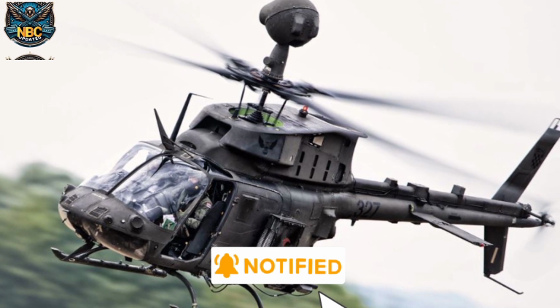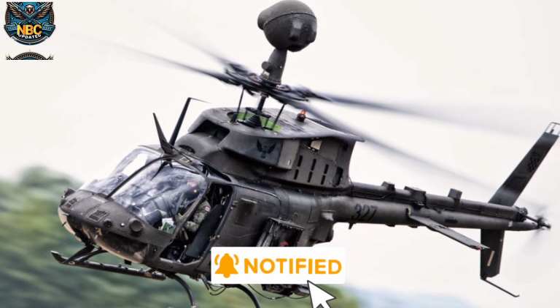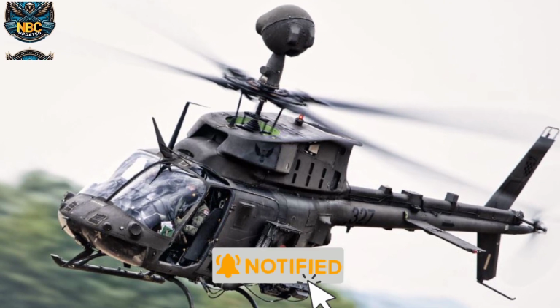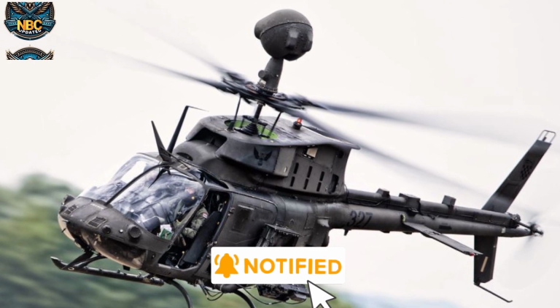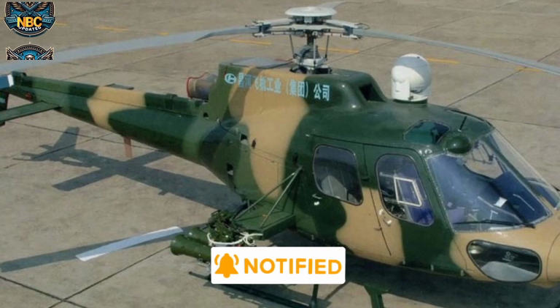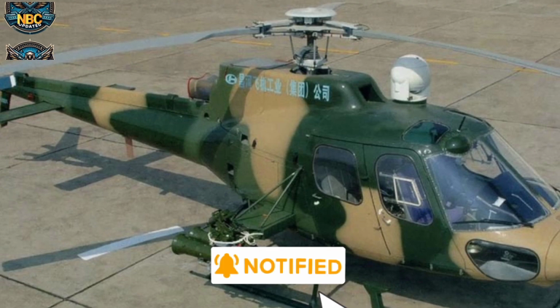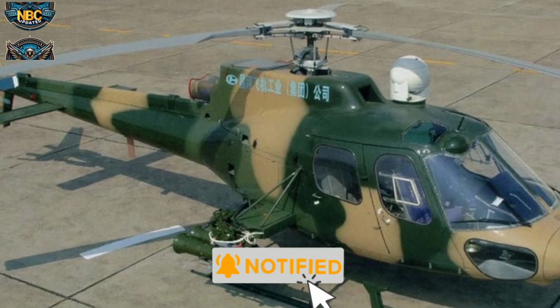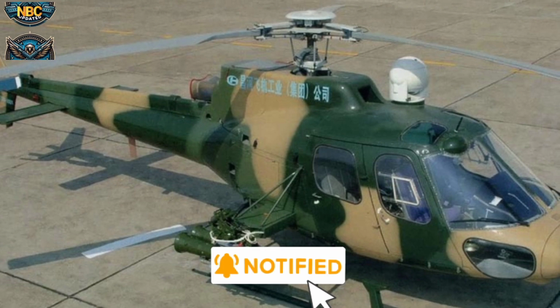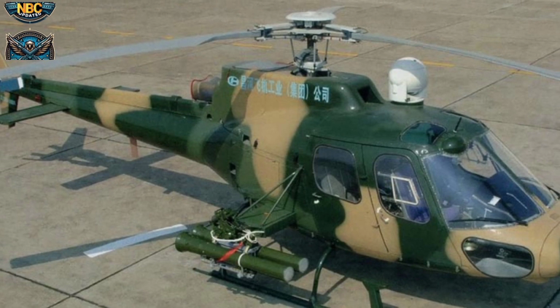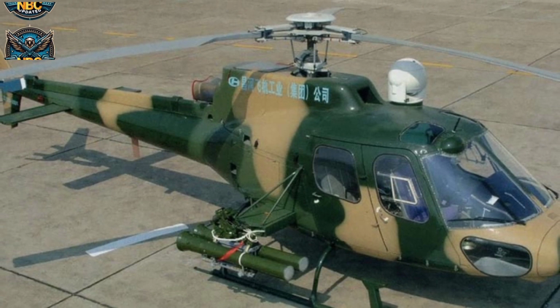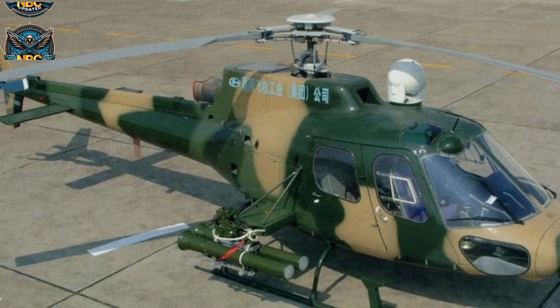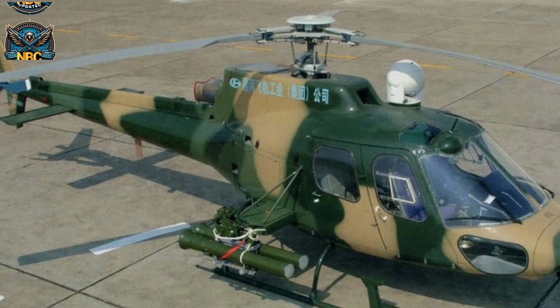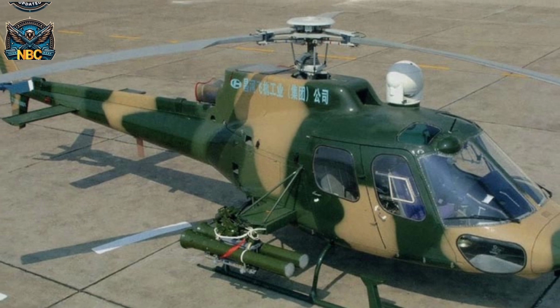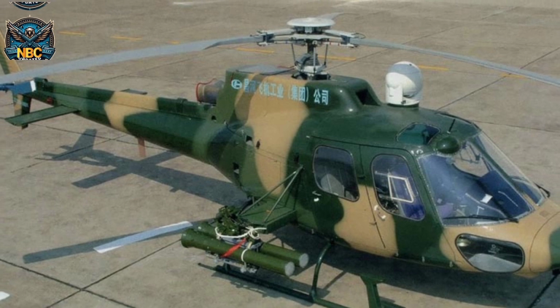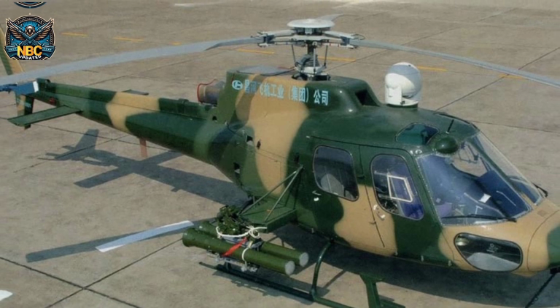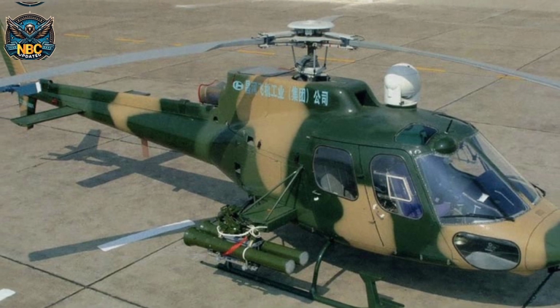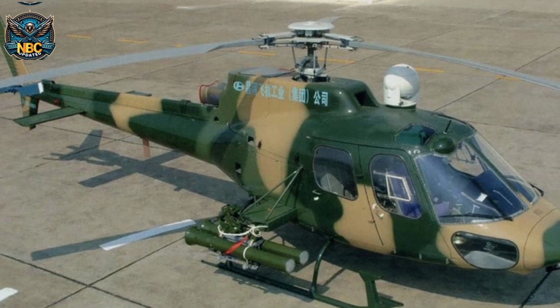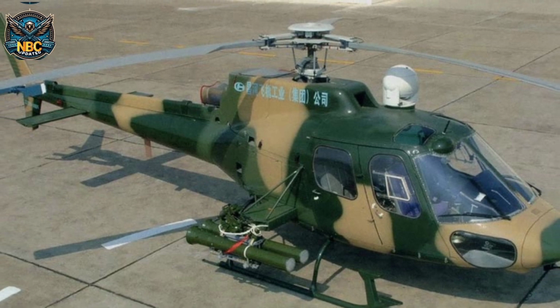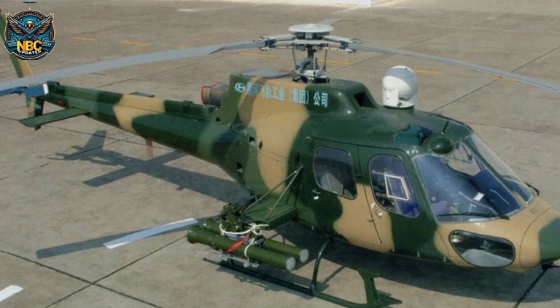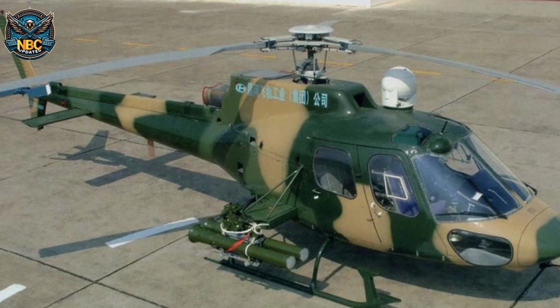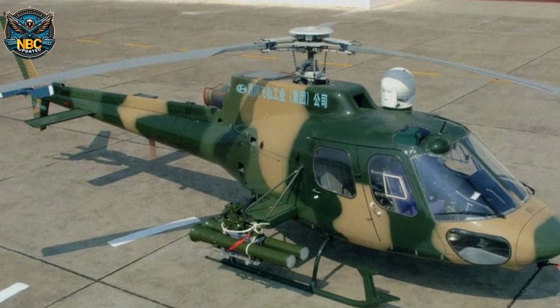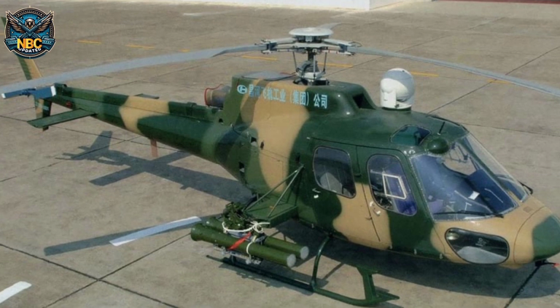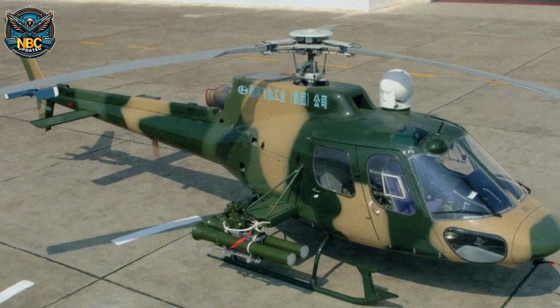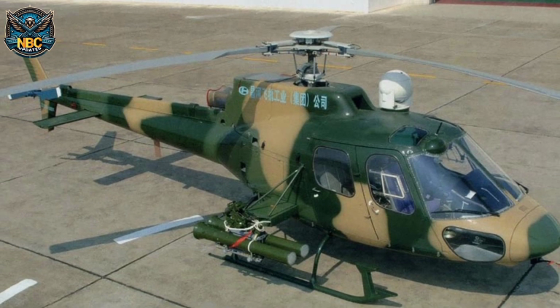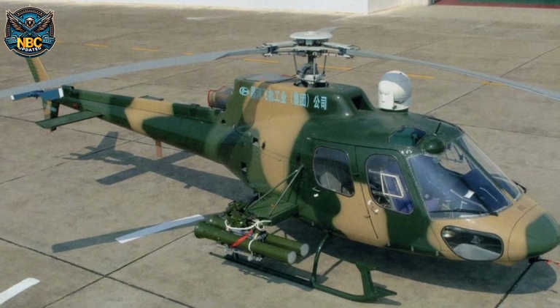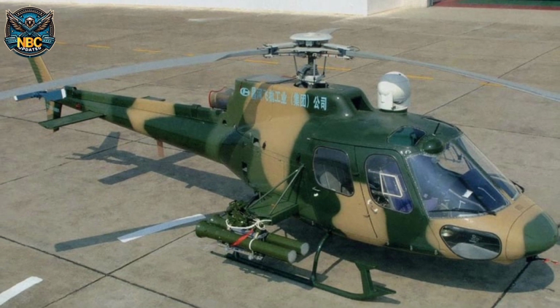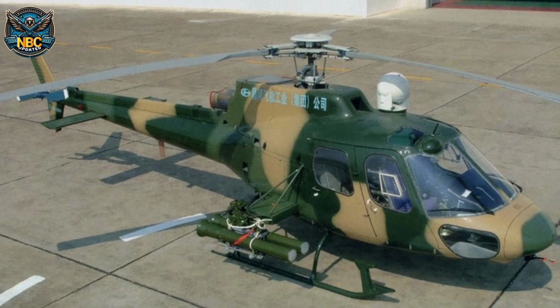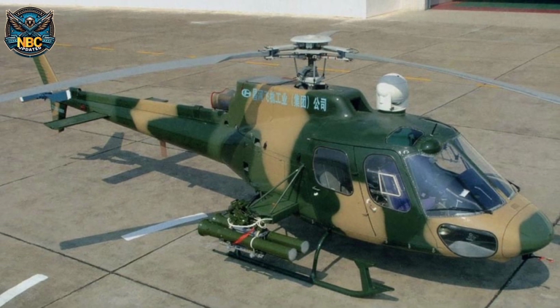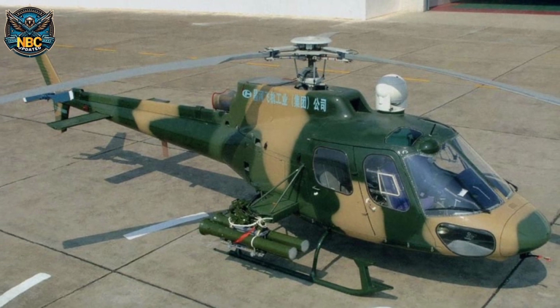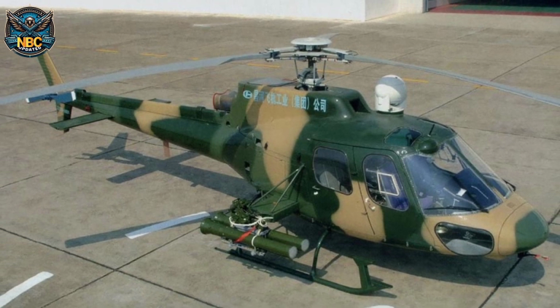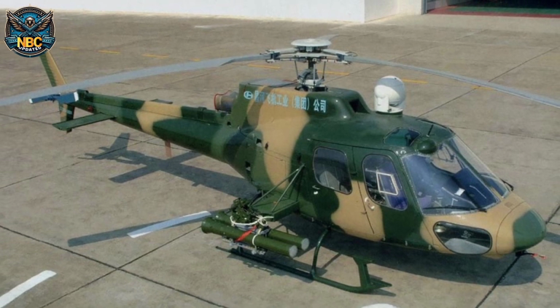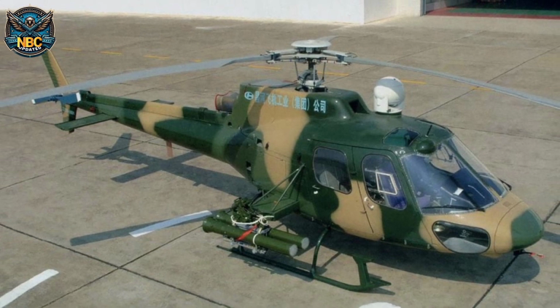The Z-11WB has been mass-produced for the PLA Army since 2016, after its first flight in 2015.